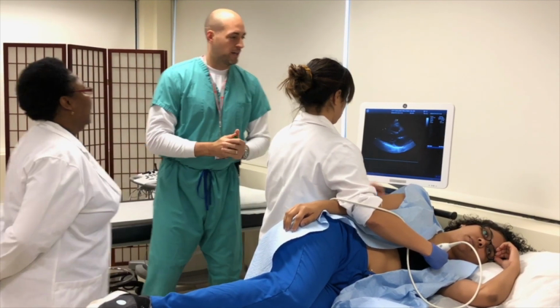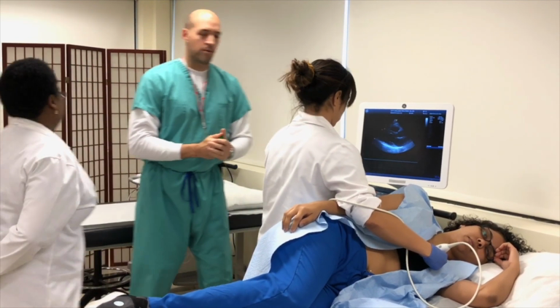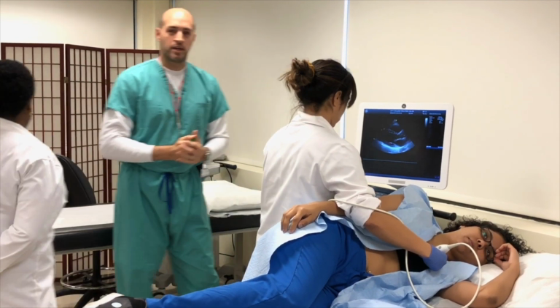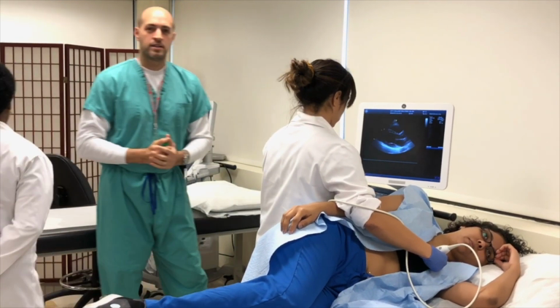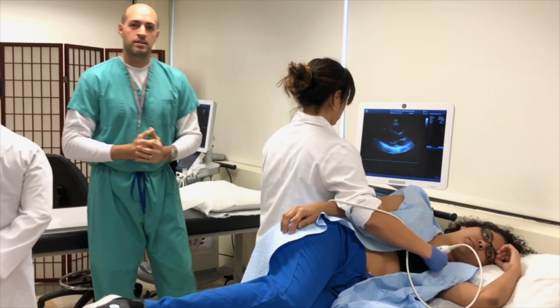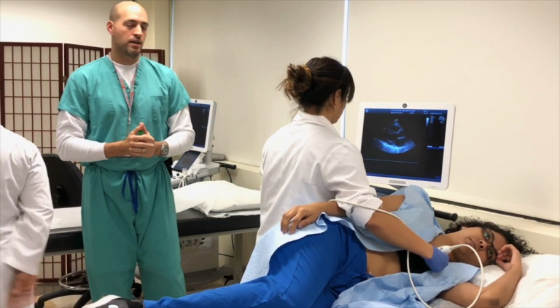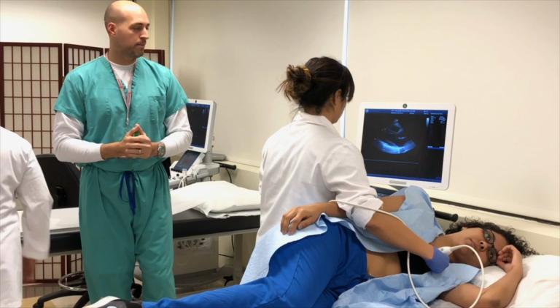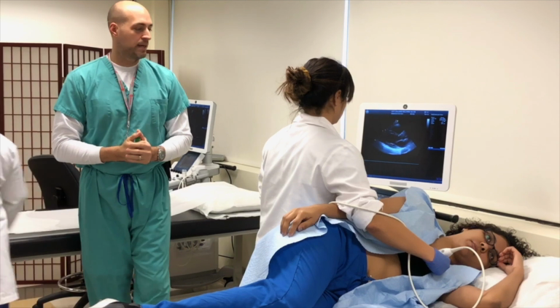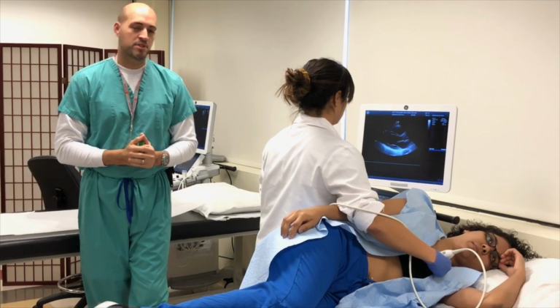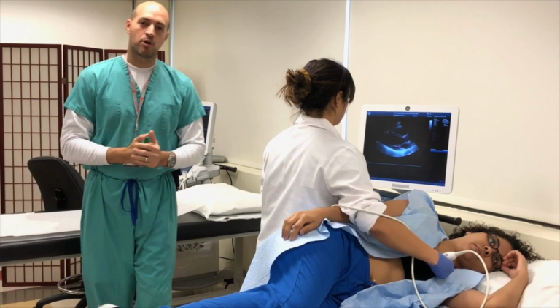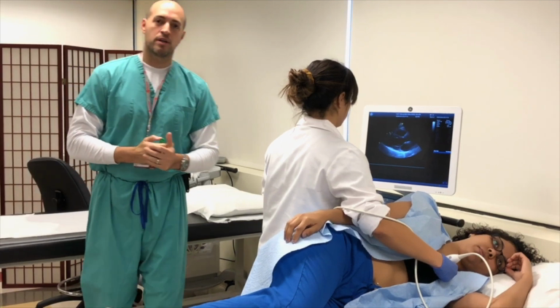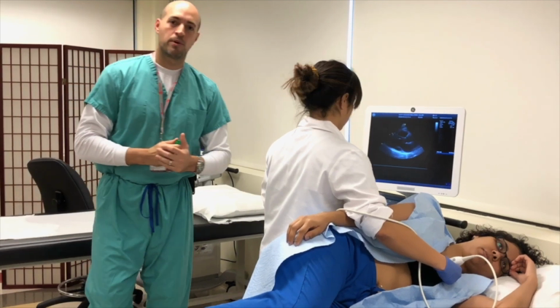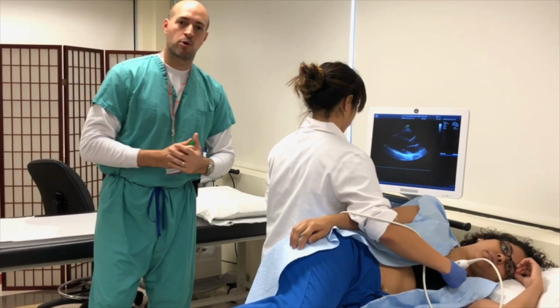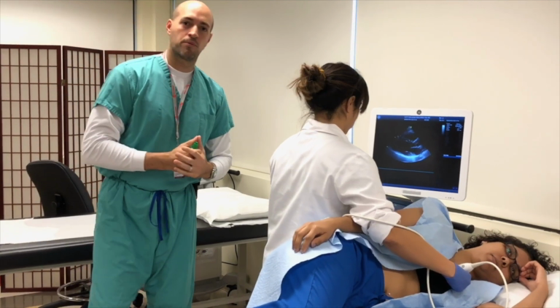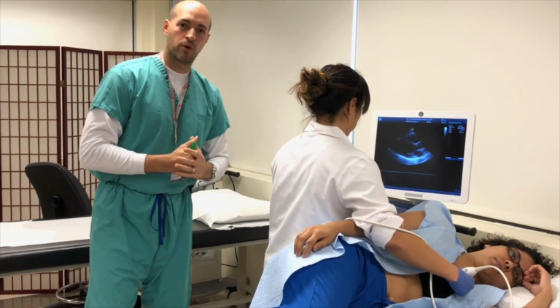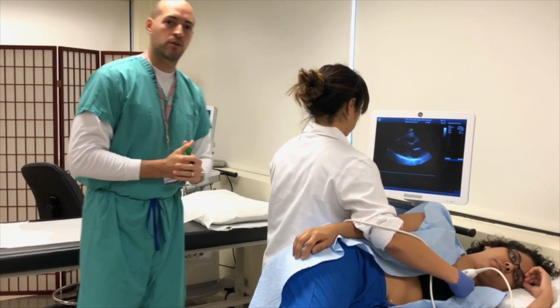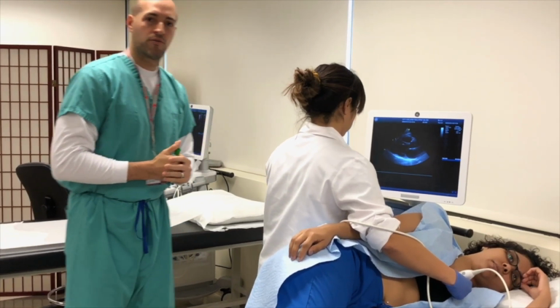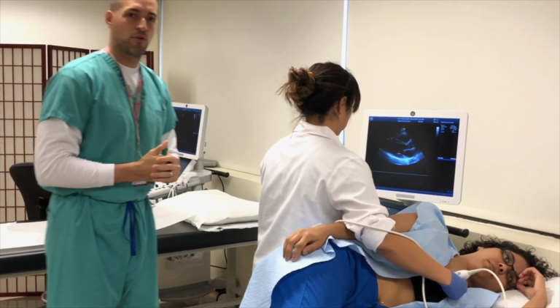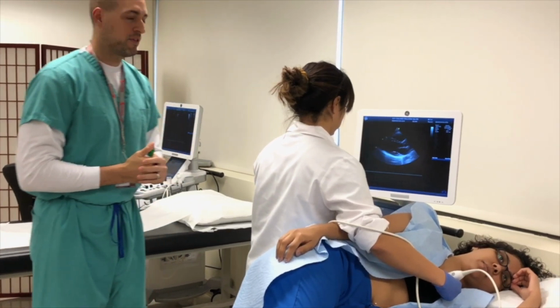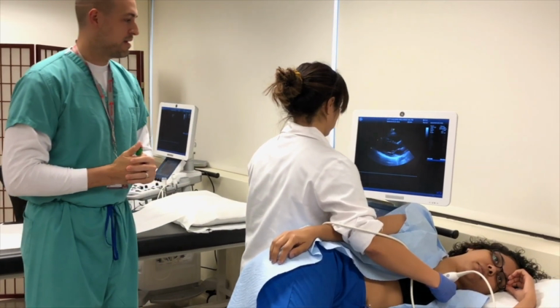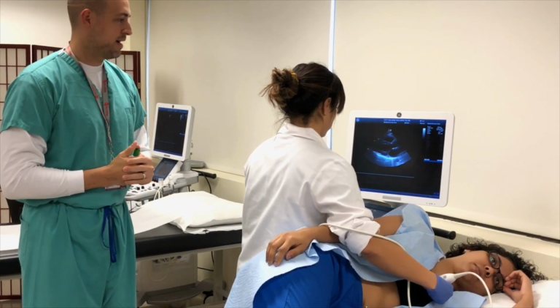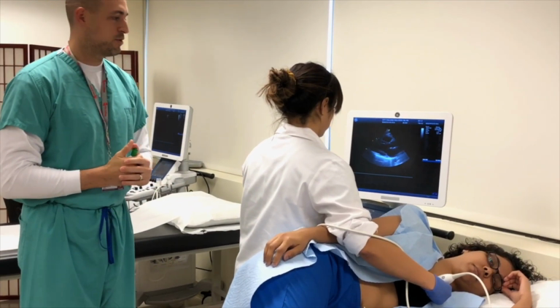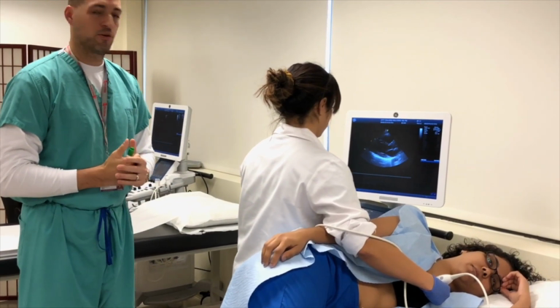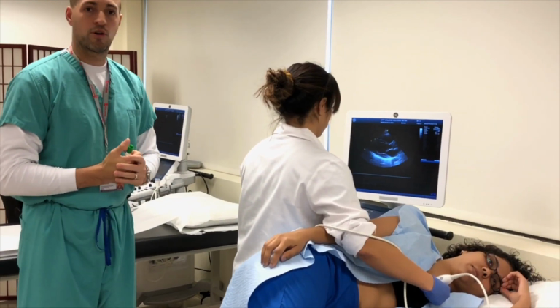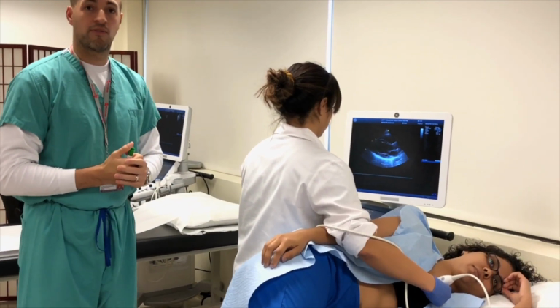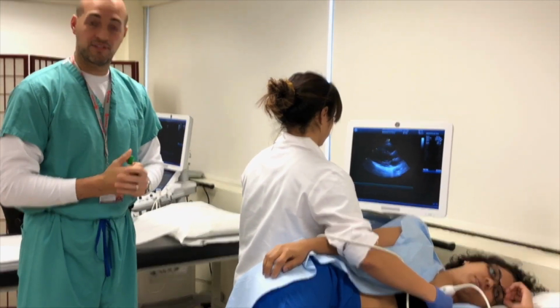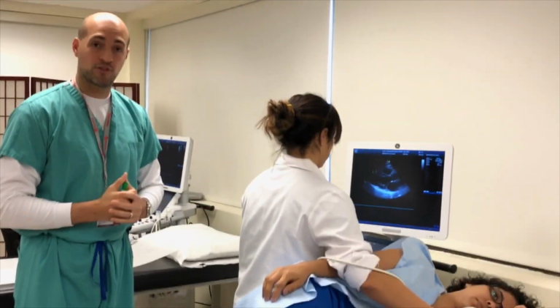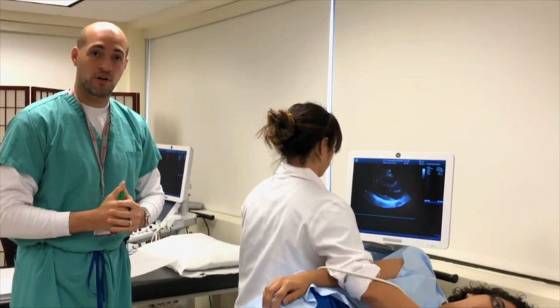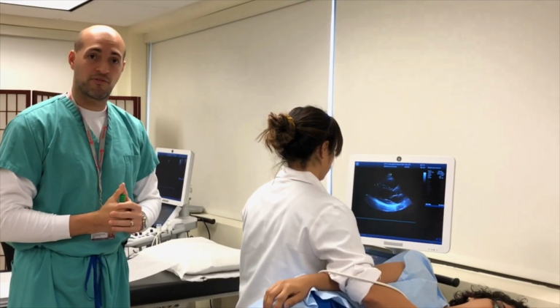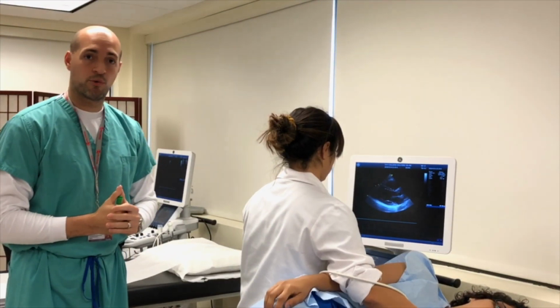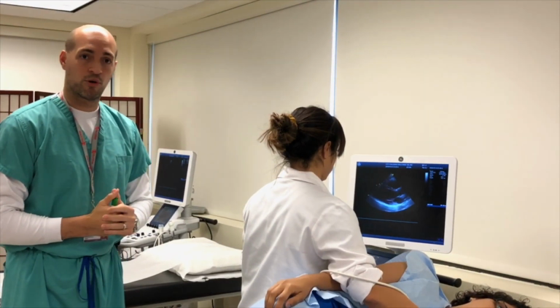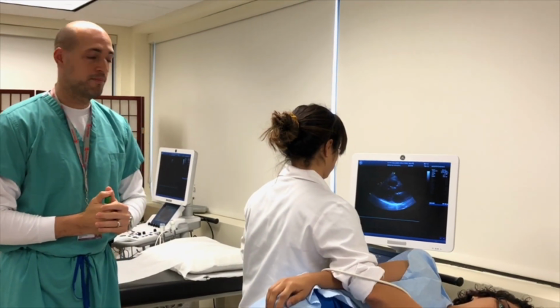Alright everybody, my name is Mark. I'm the program director for the cardiovascular sonography program.